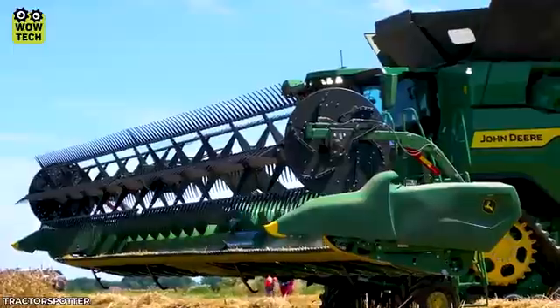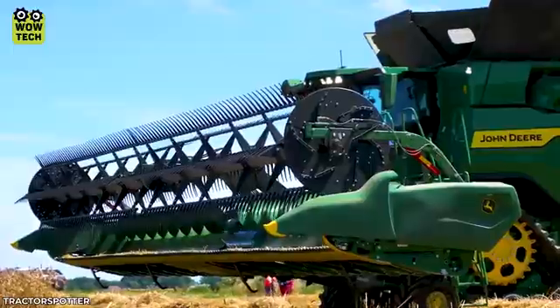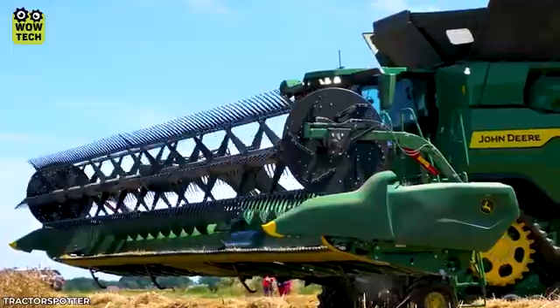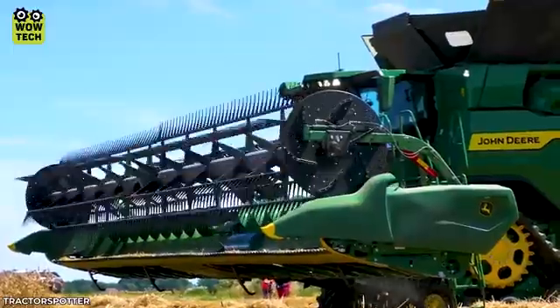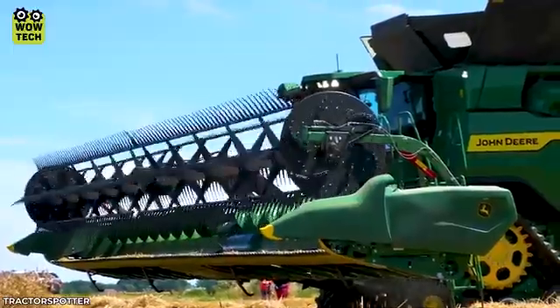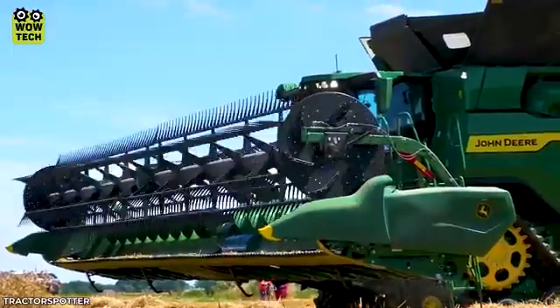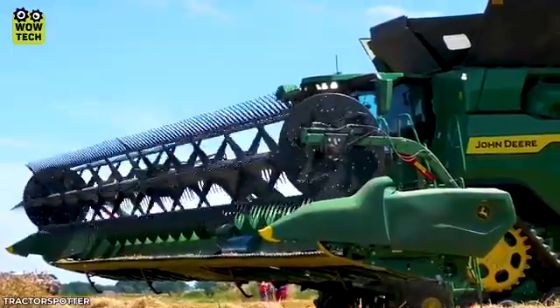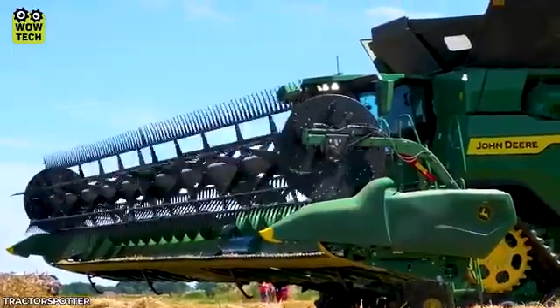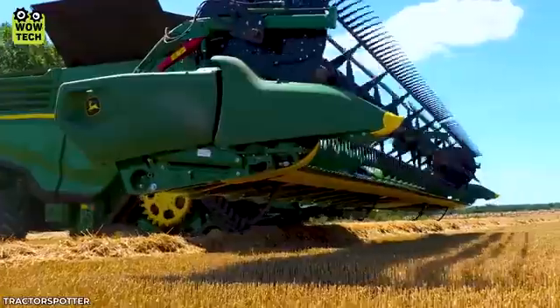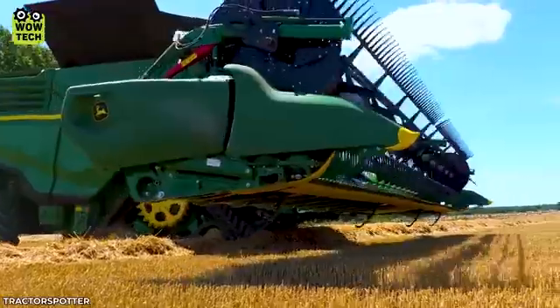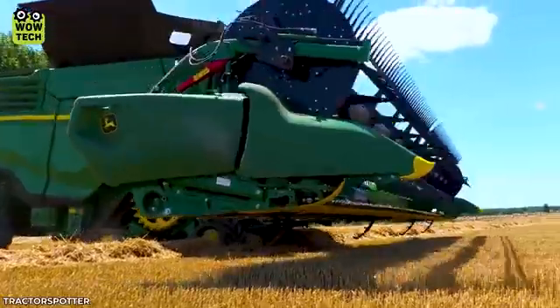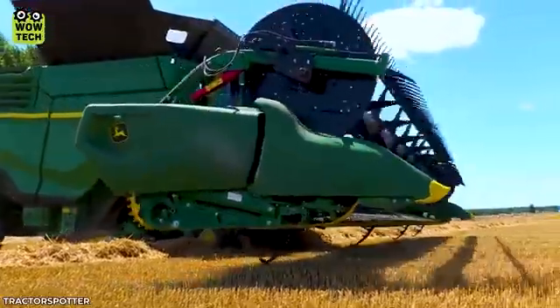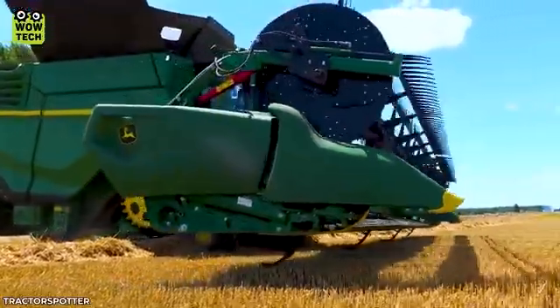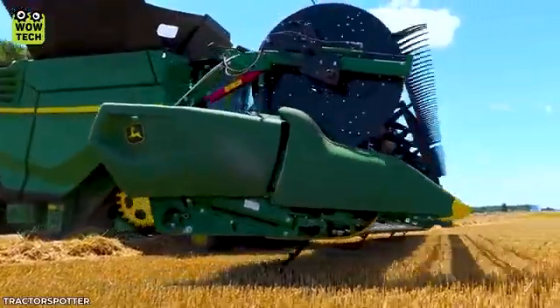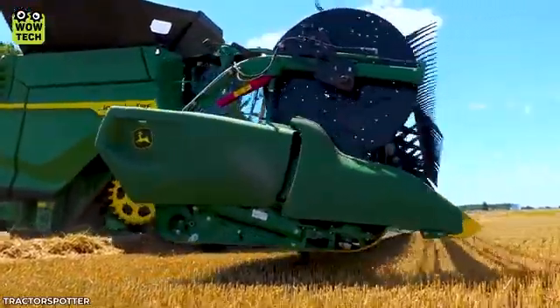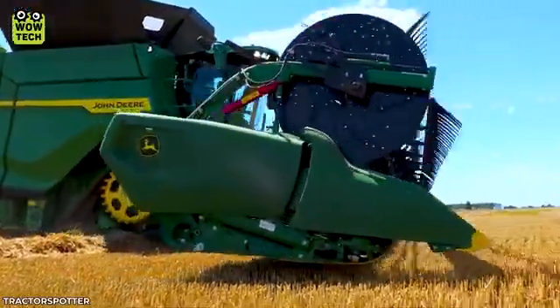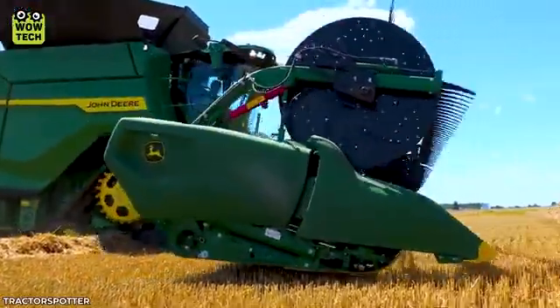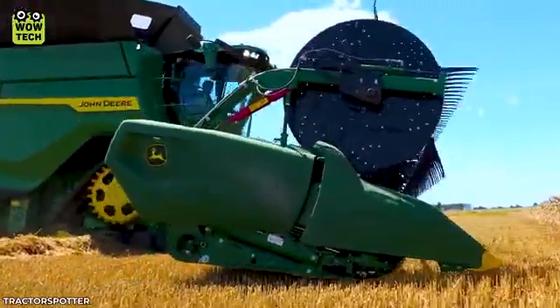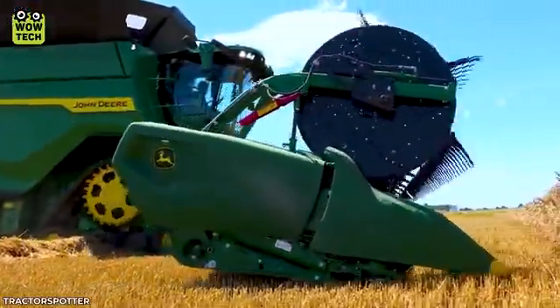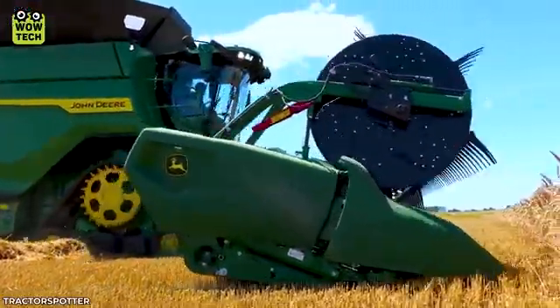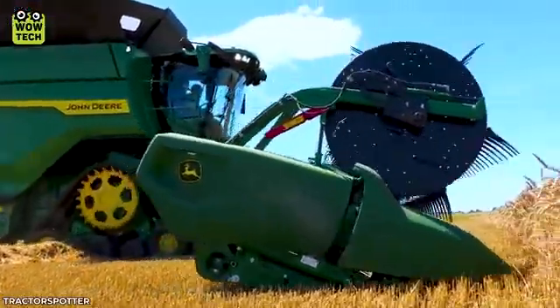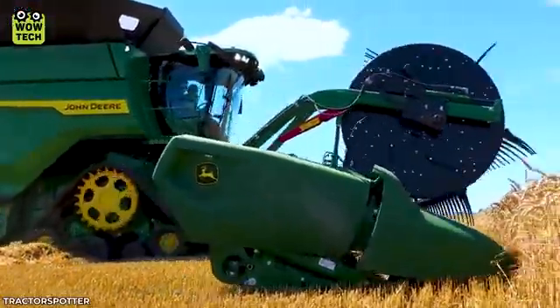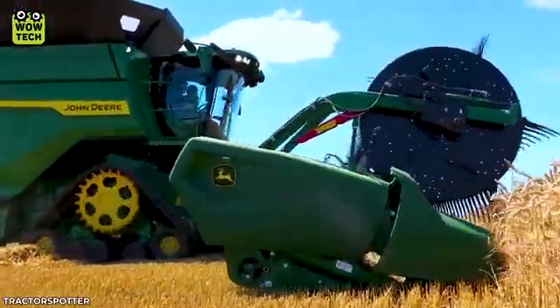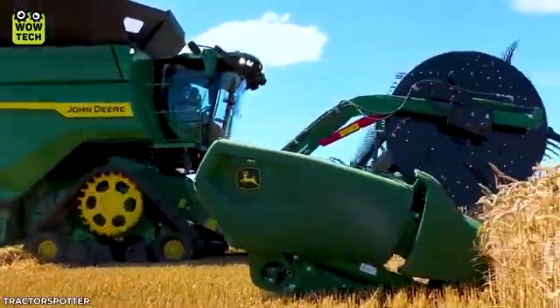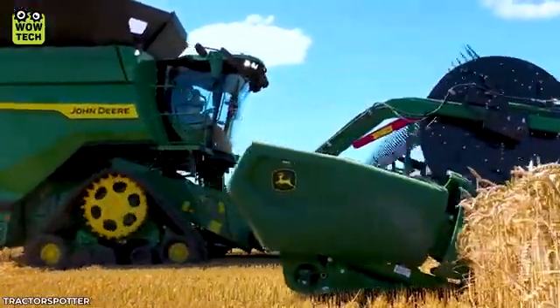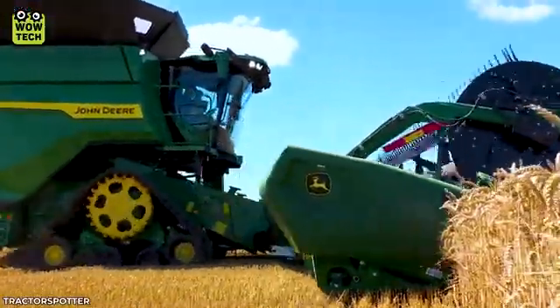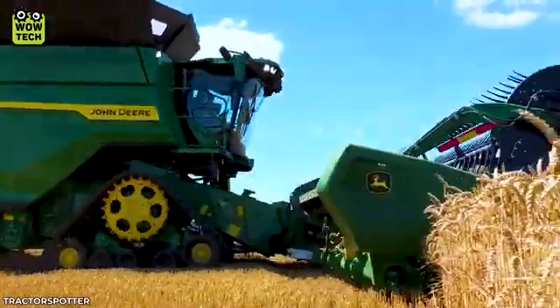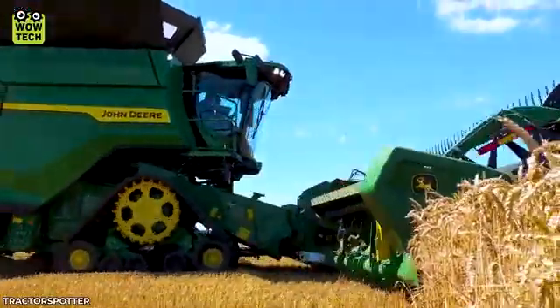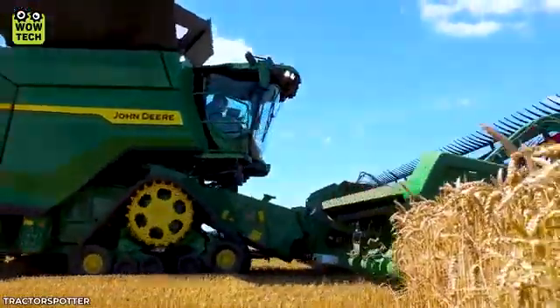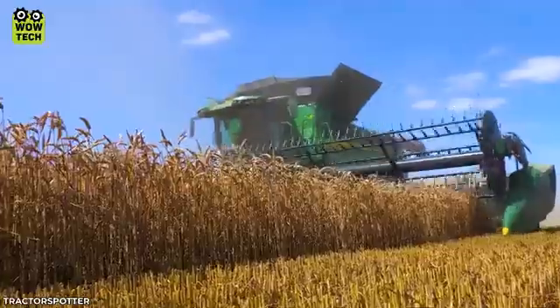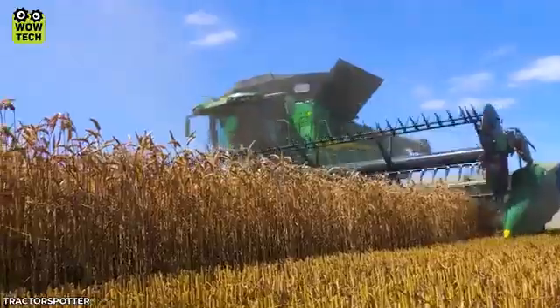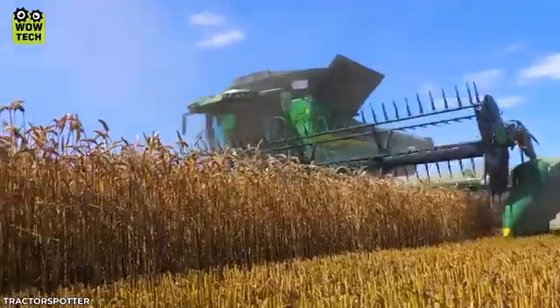This powerful John Deere can harvest wheat with an impressive output of 100 tons per hour.